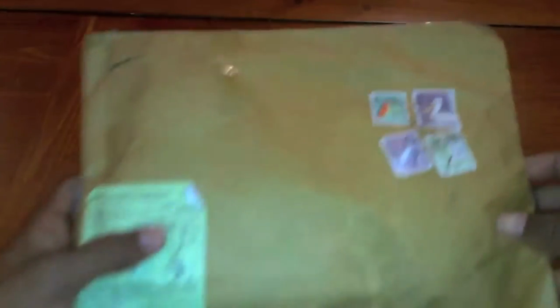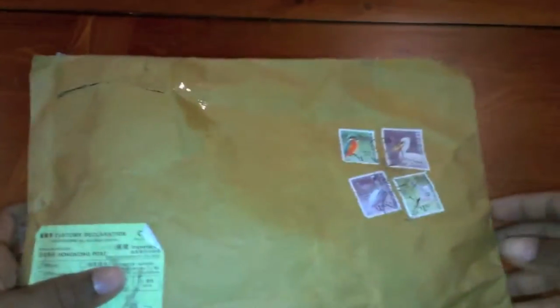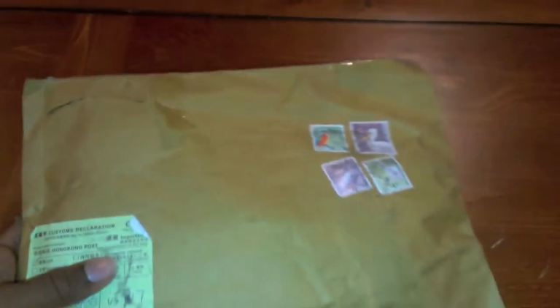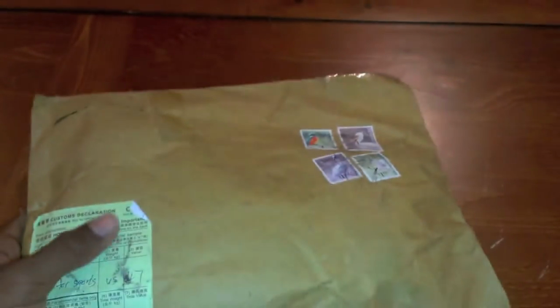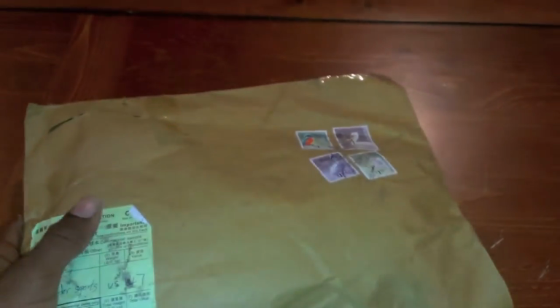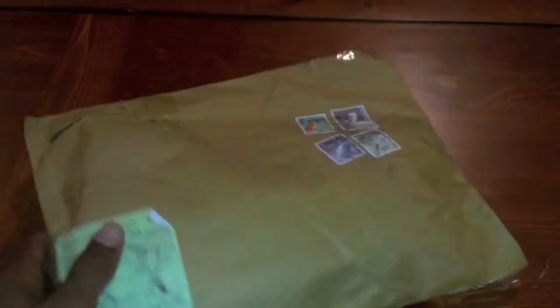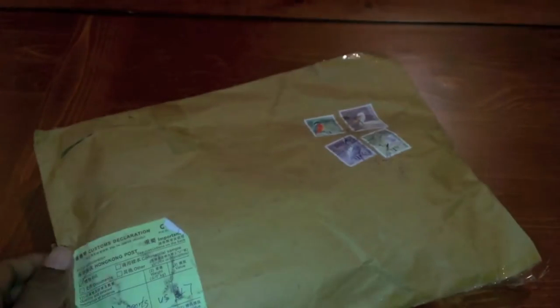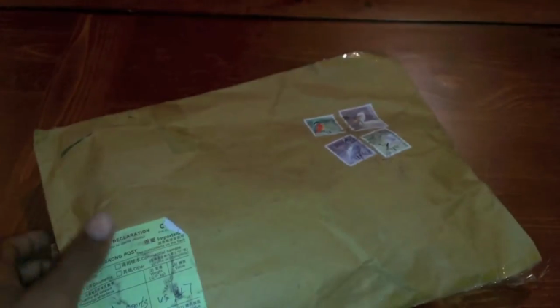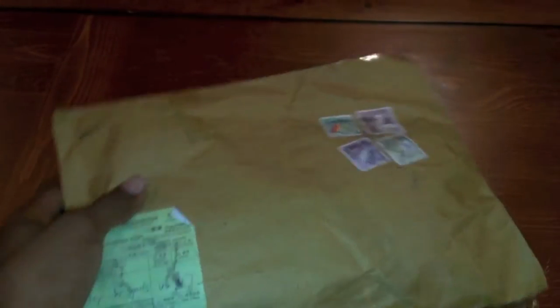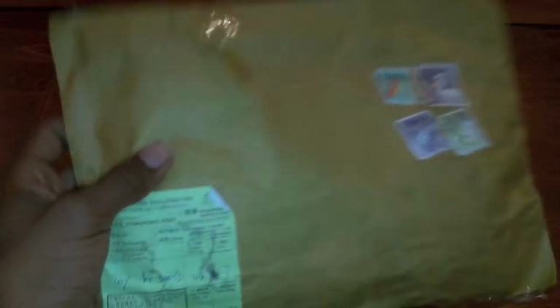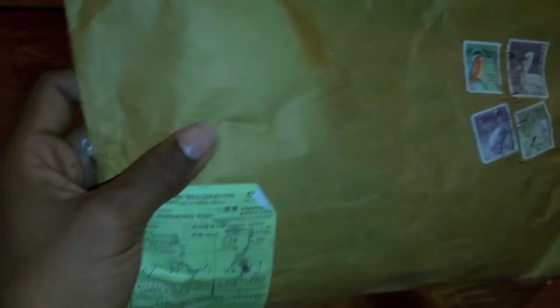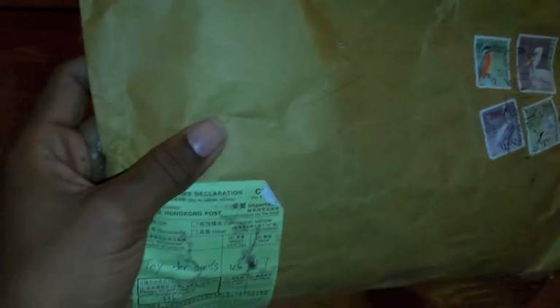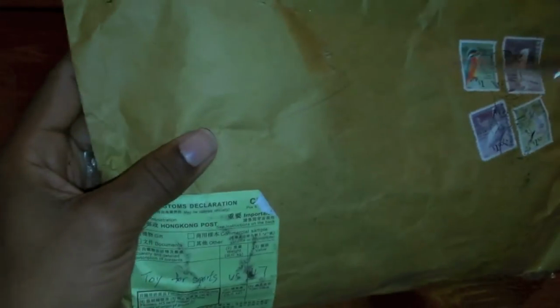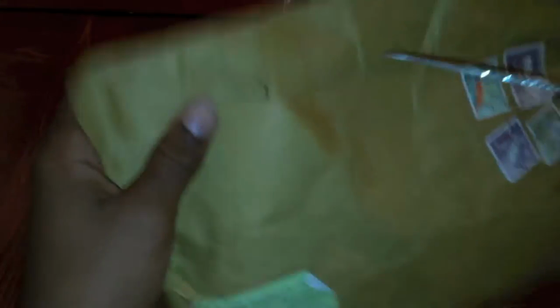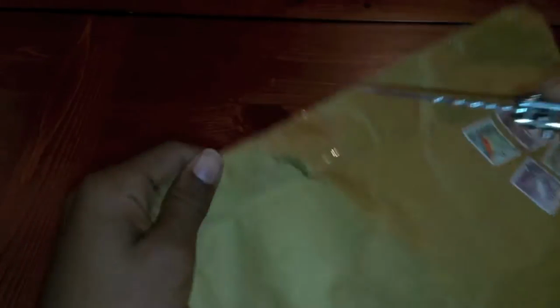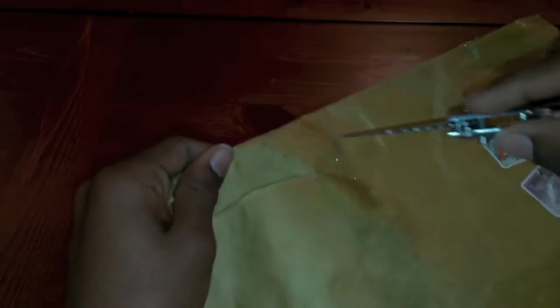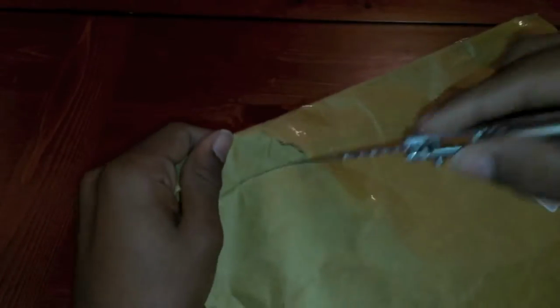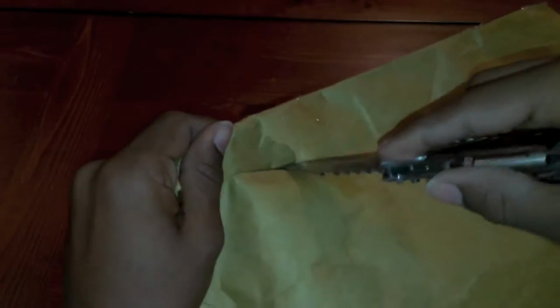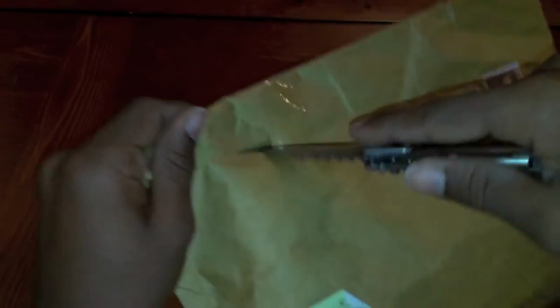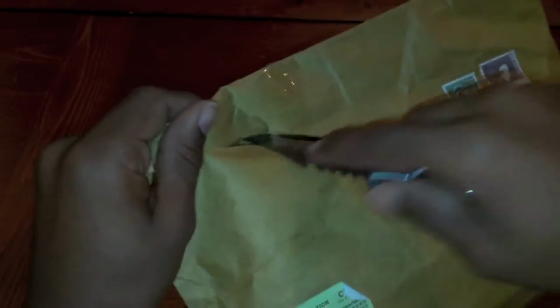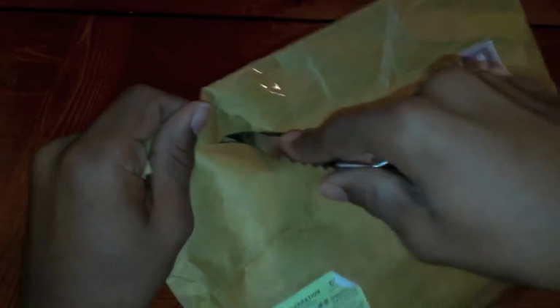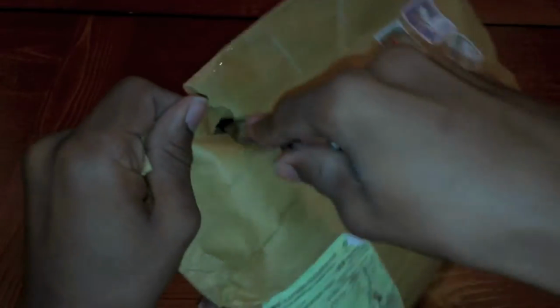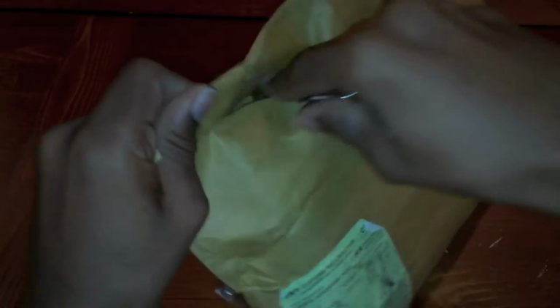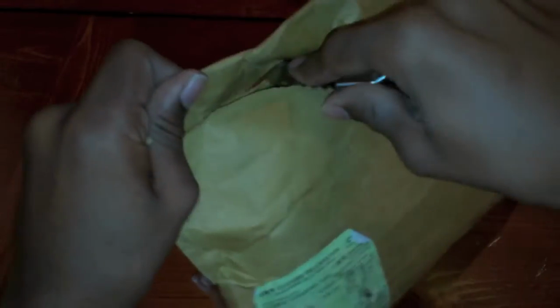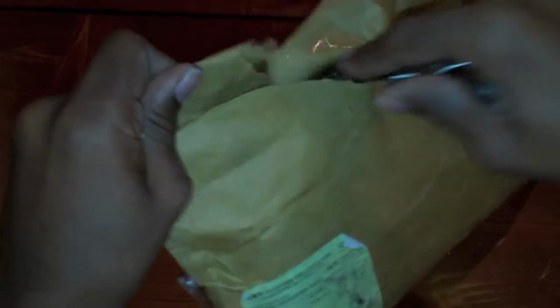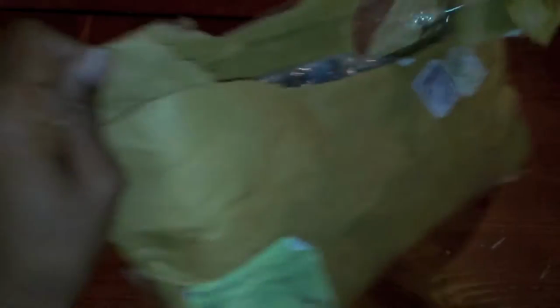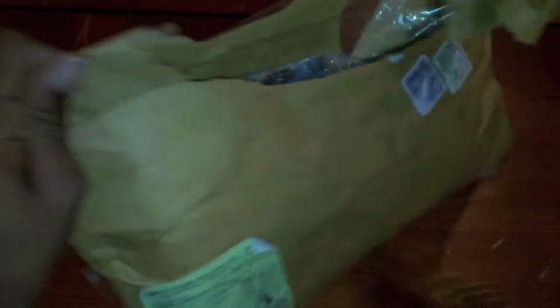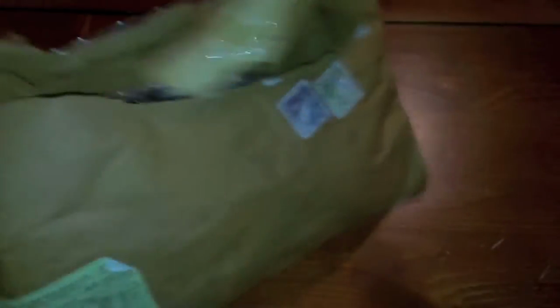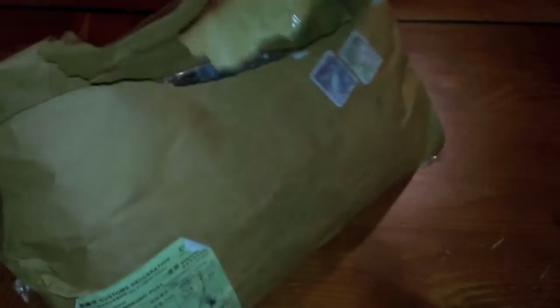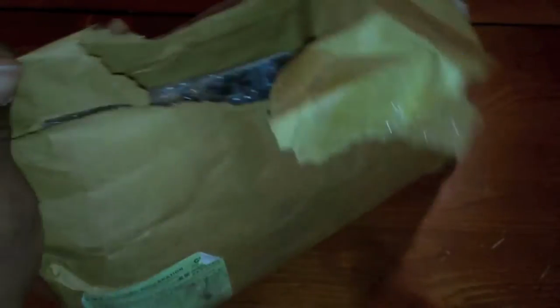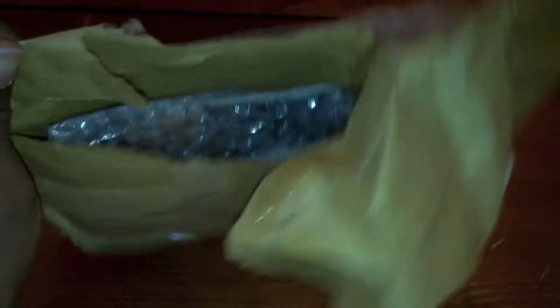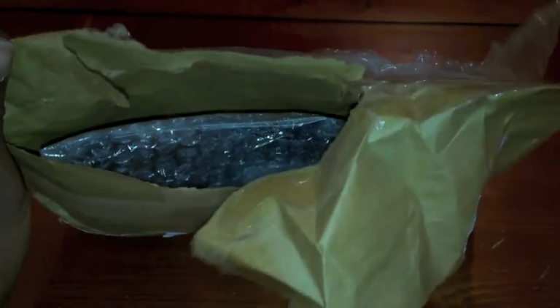What's up, YouTube? As you saw in my previous video I had an unboxing. This is the second part to it.